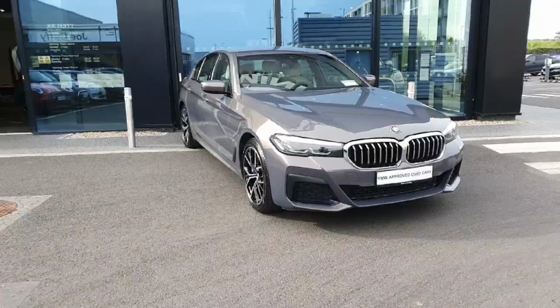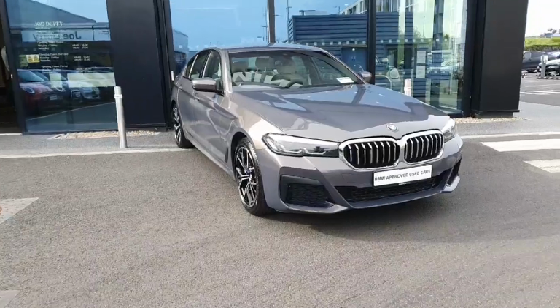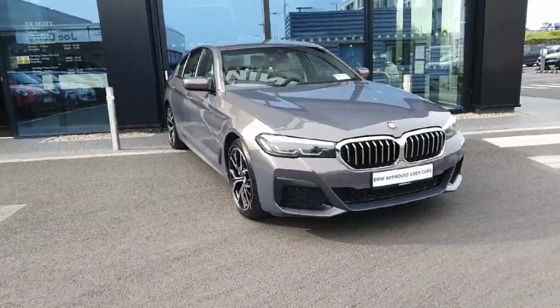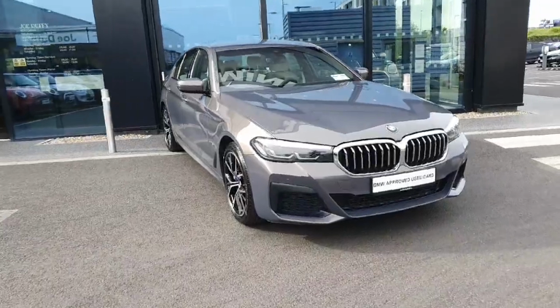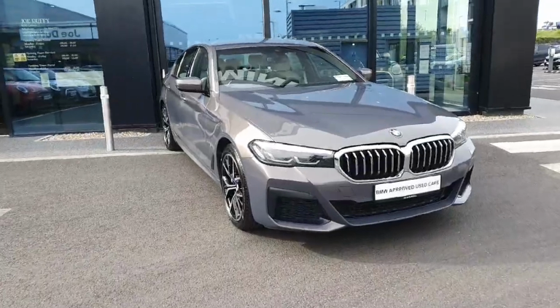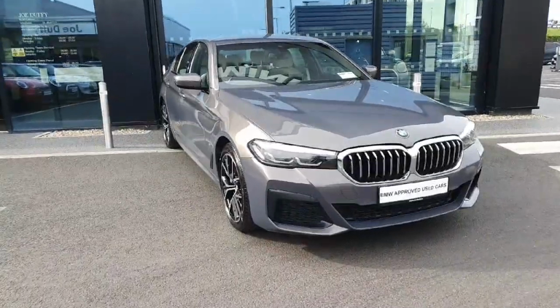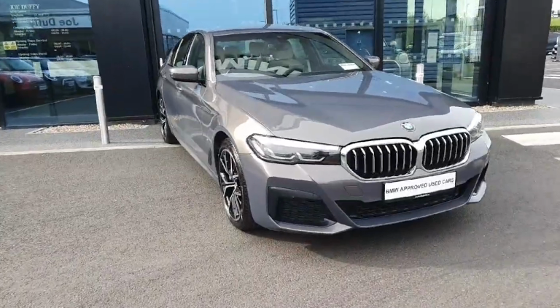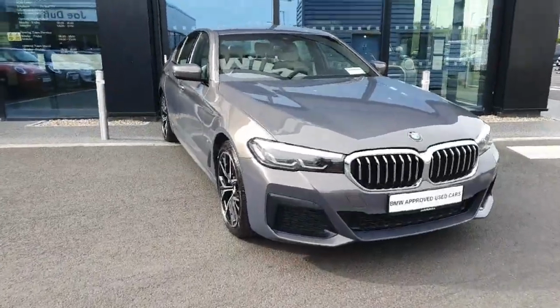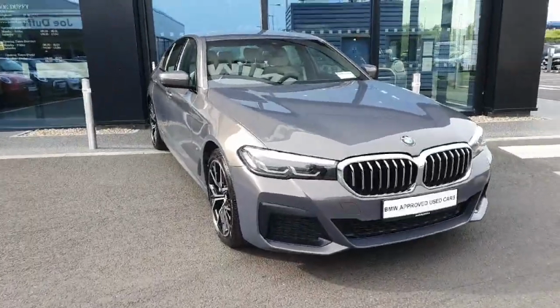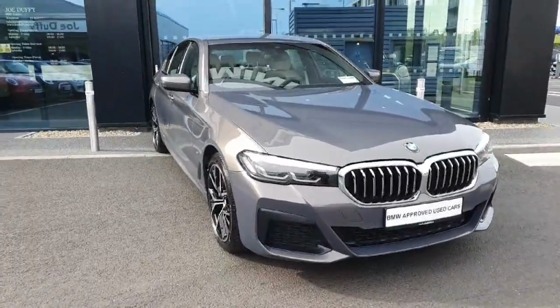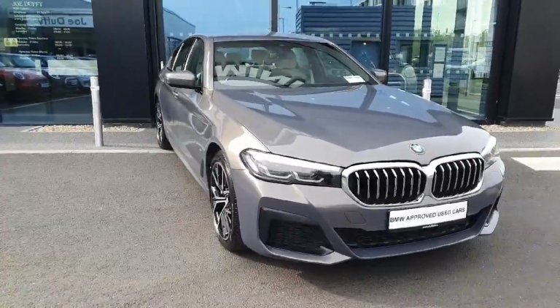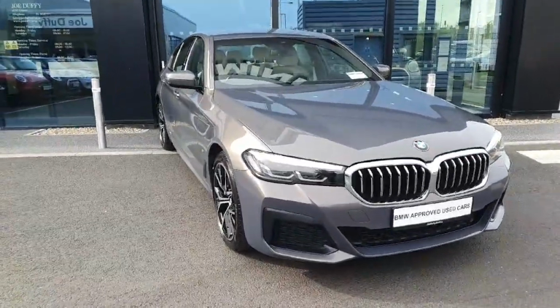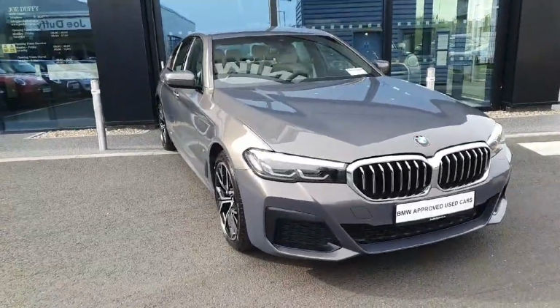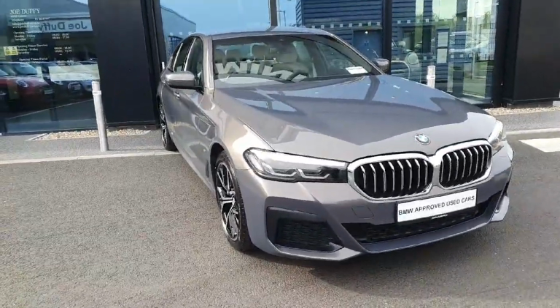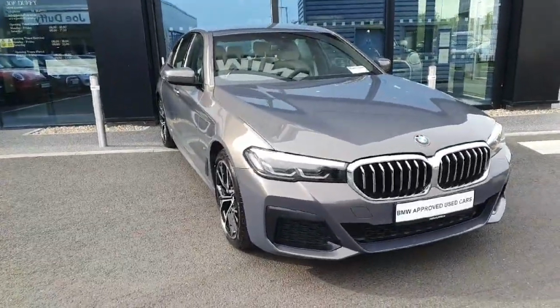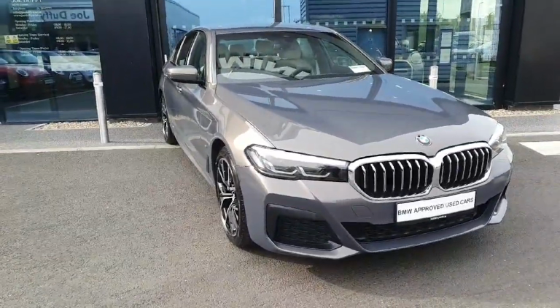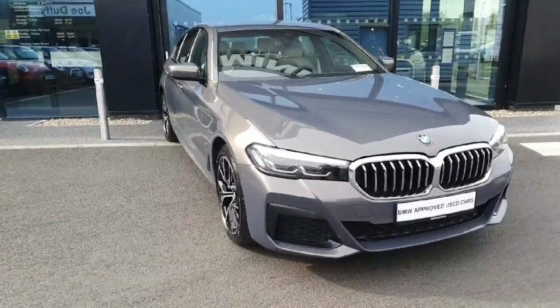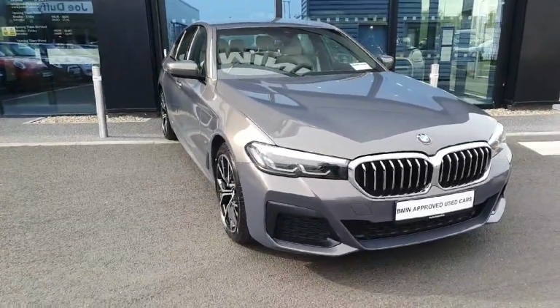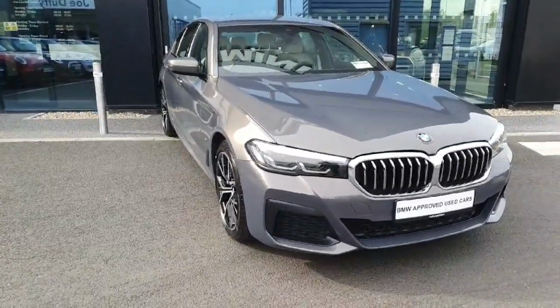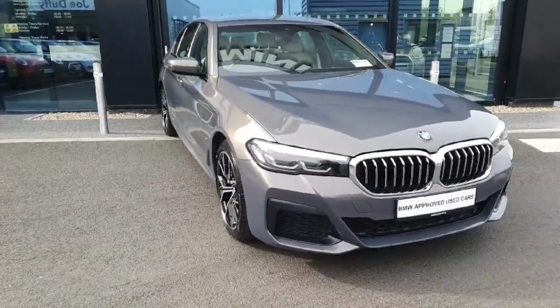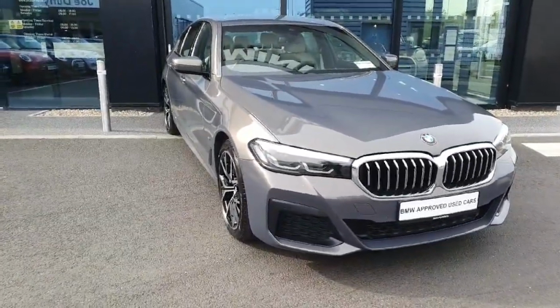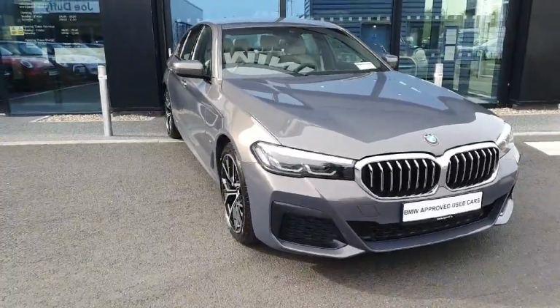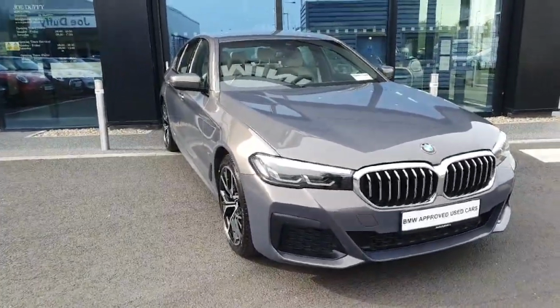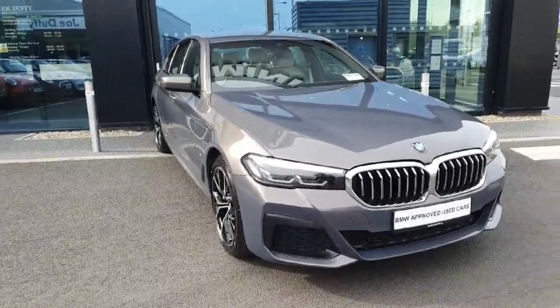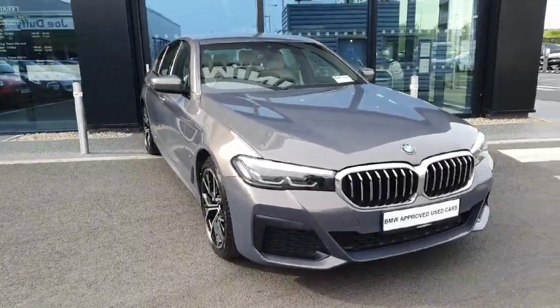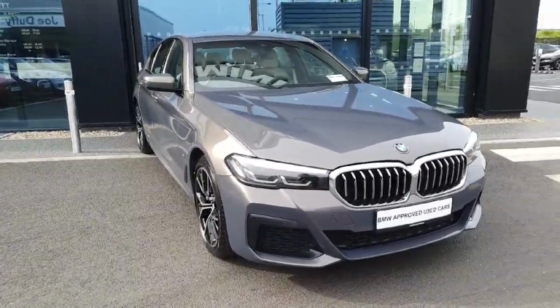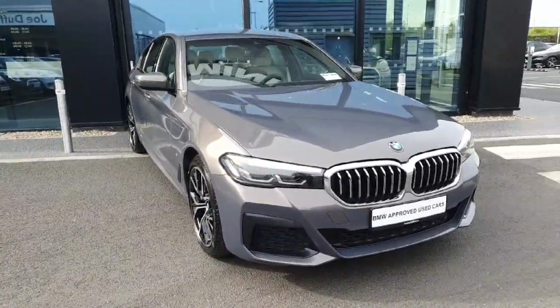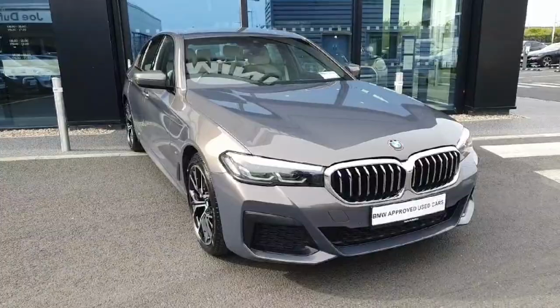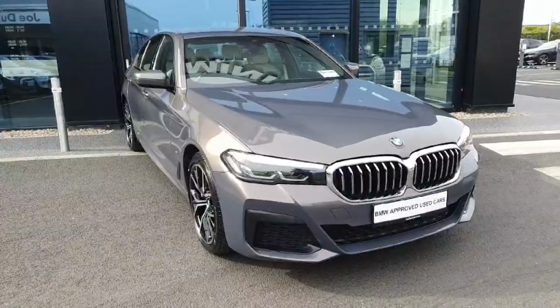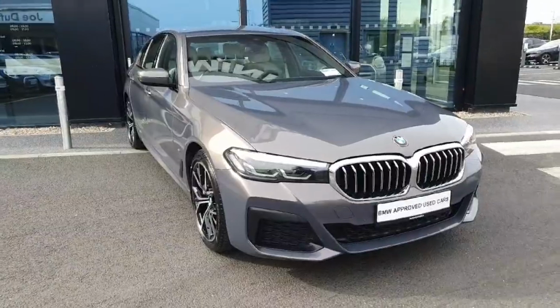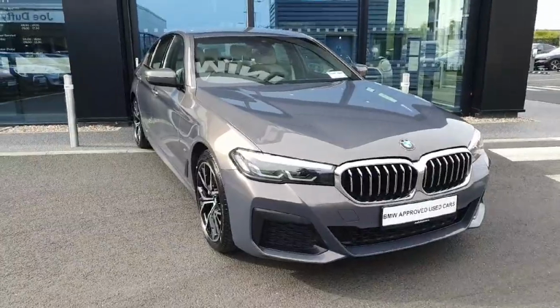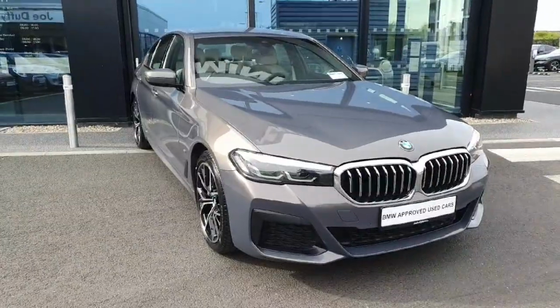Hello and welcome to Joe Duffy BMW. My name is Ryan Brennan and today I'm going to be showing you around this 5 Series that we have in stock.